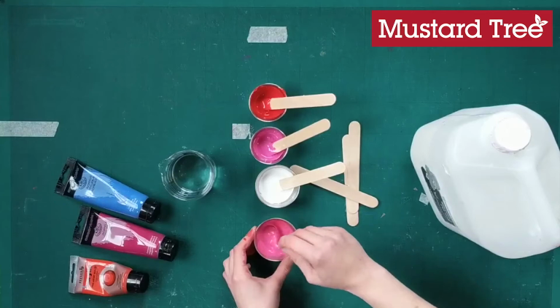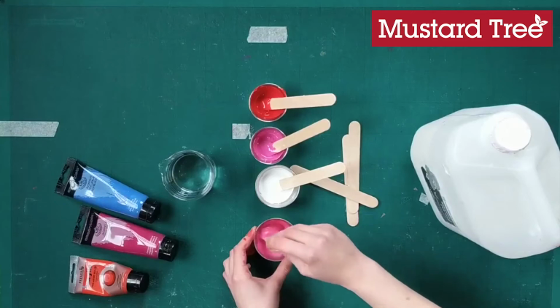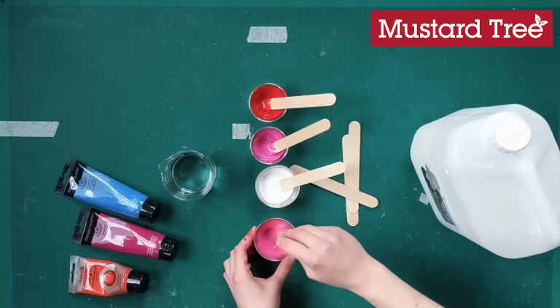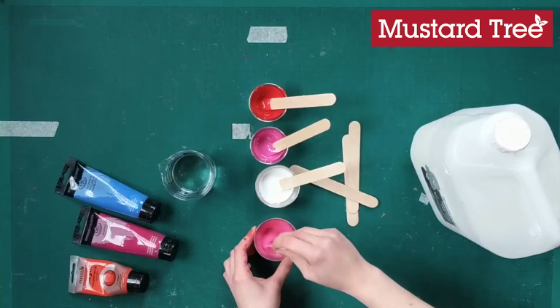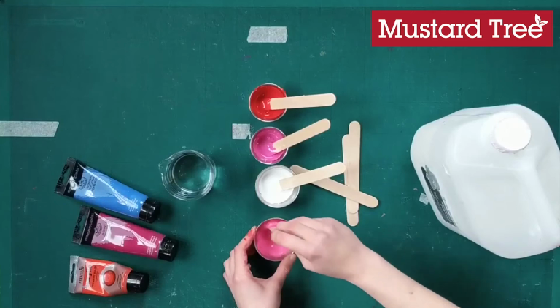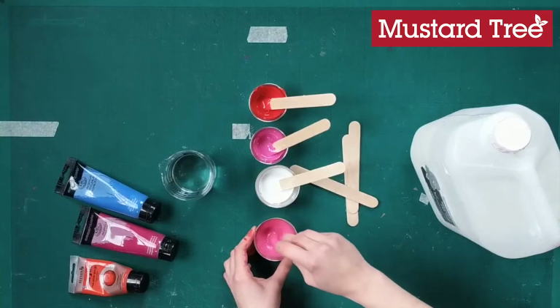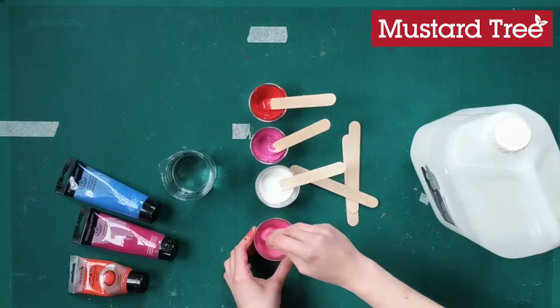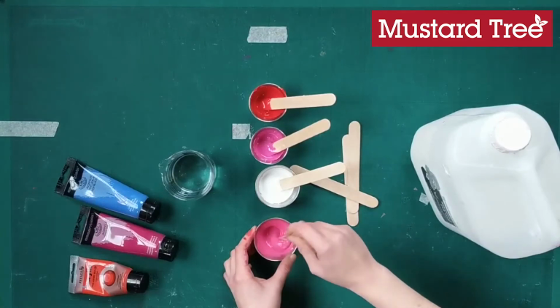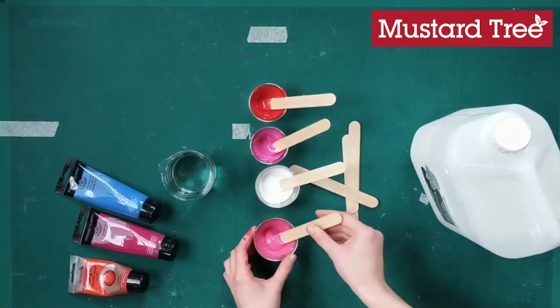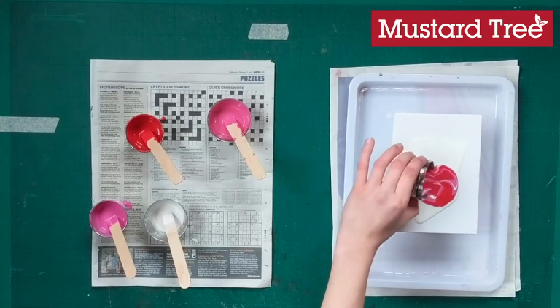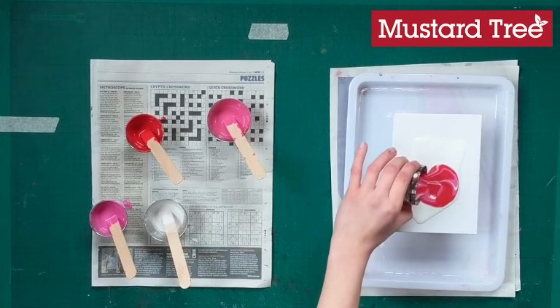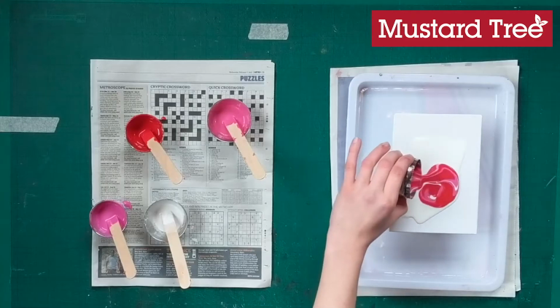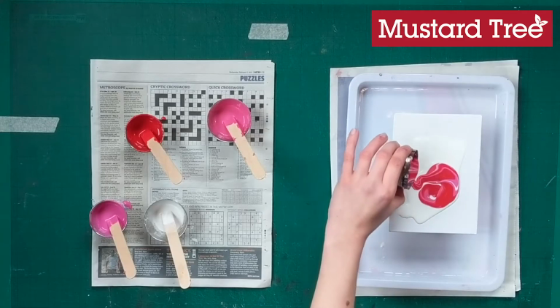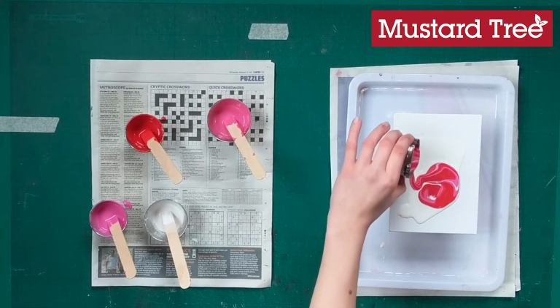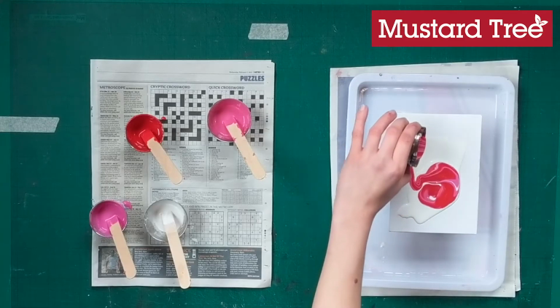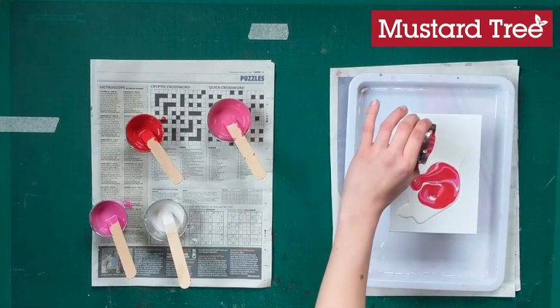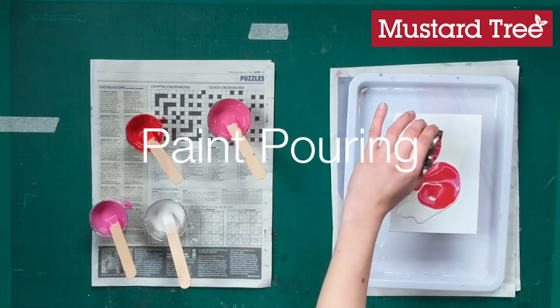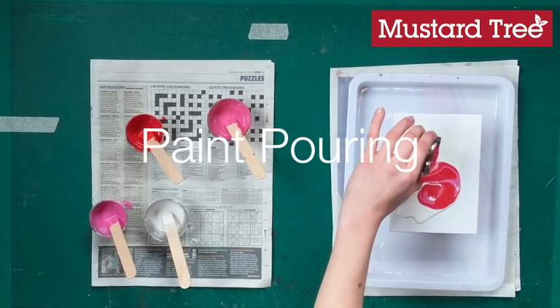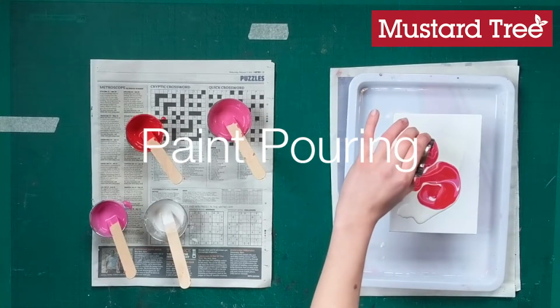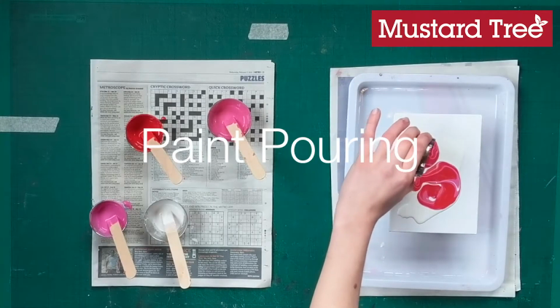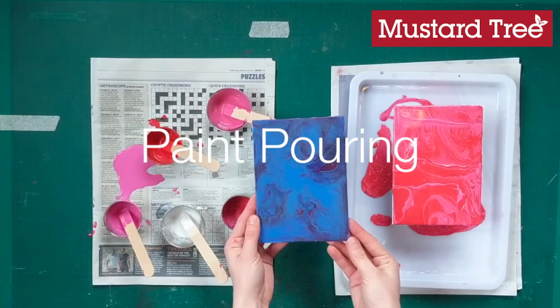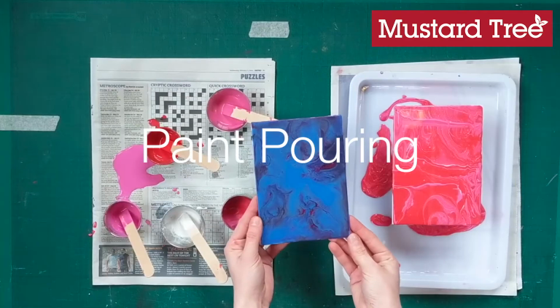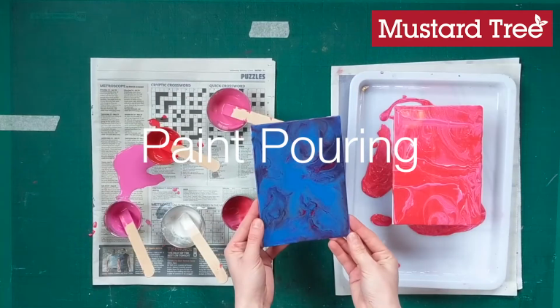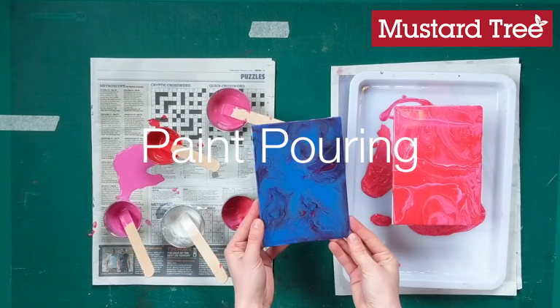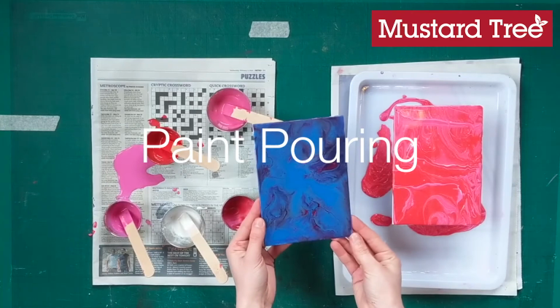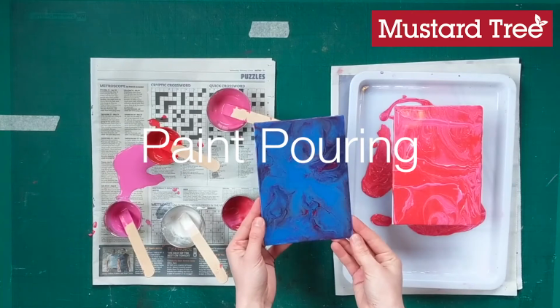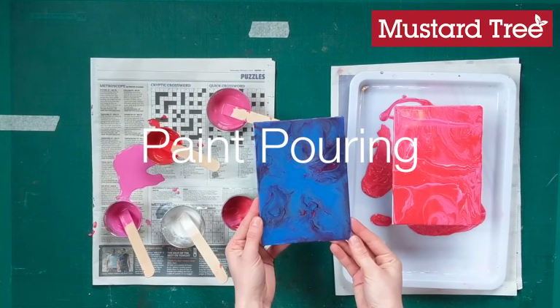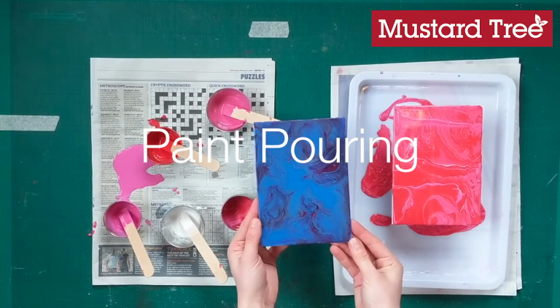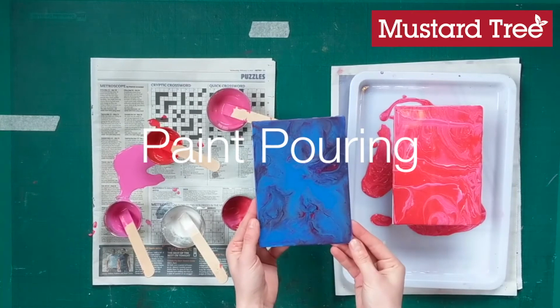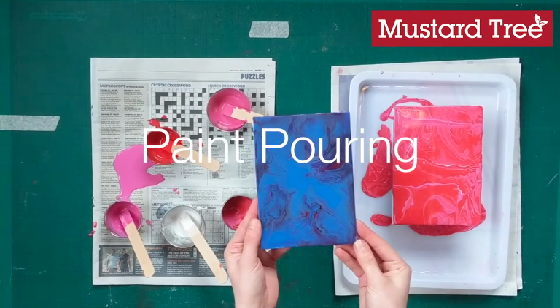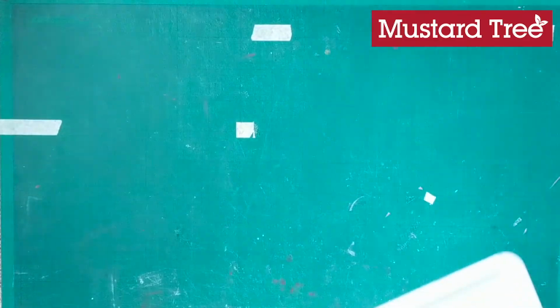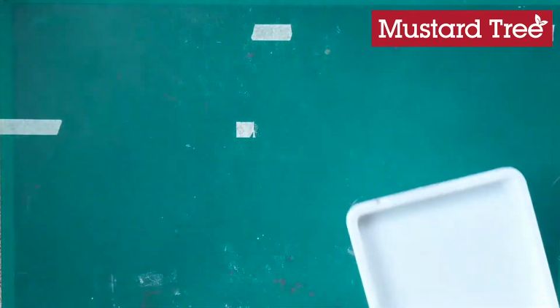Hello everyone! Today's Mustard Tree creative session is paint pouring, so if you like the look of these then please keep watching.